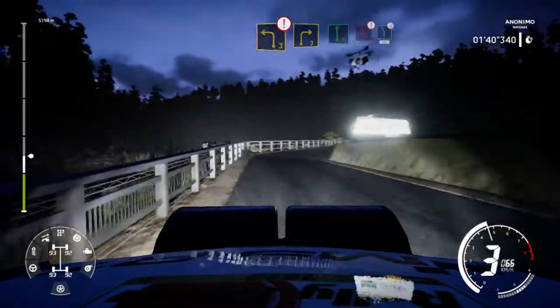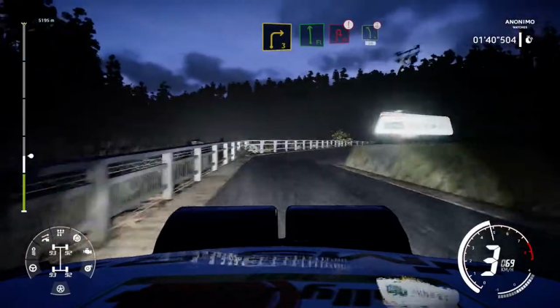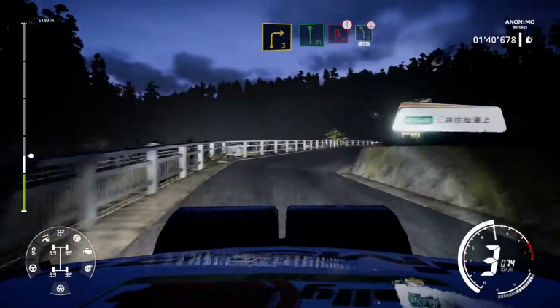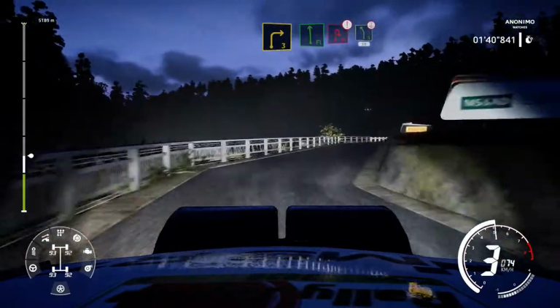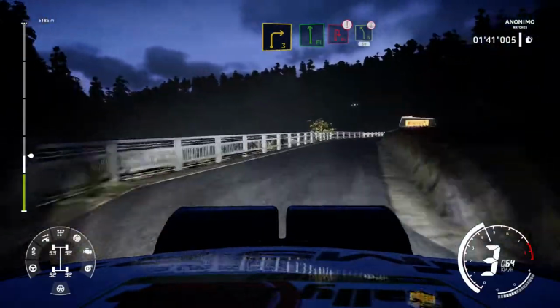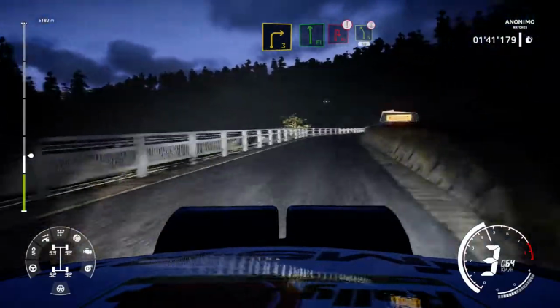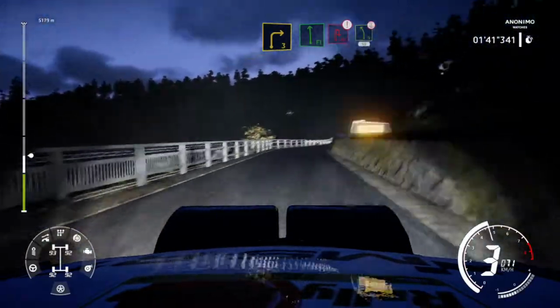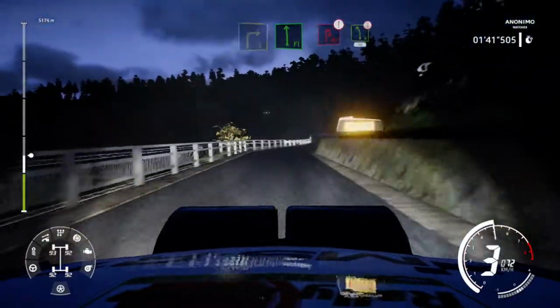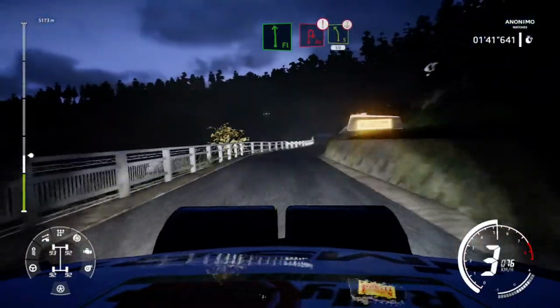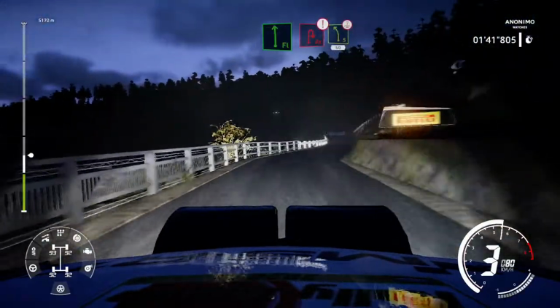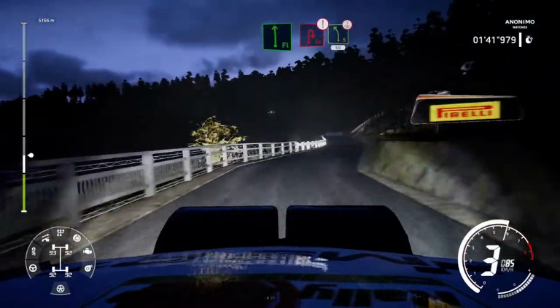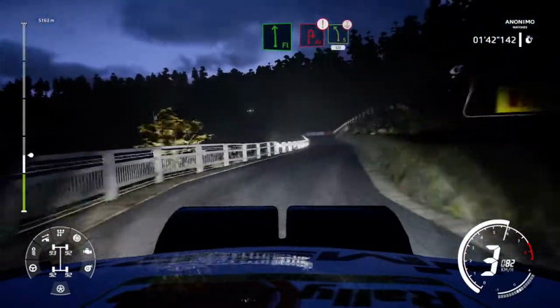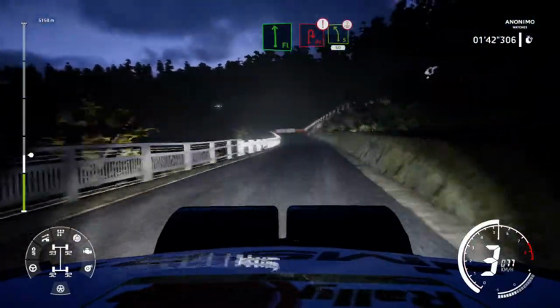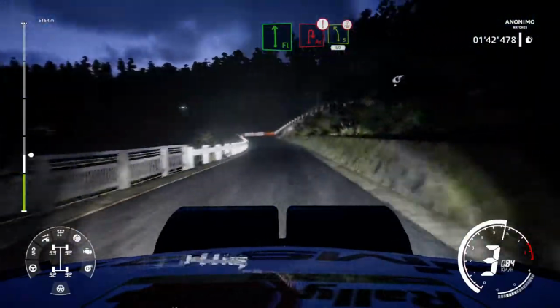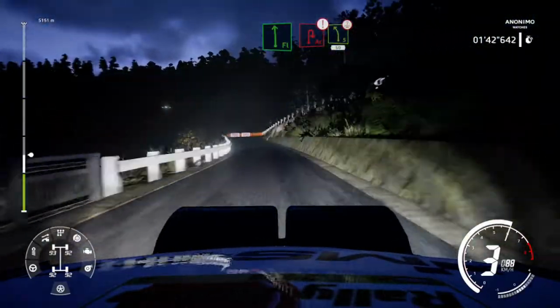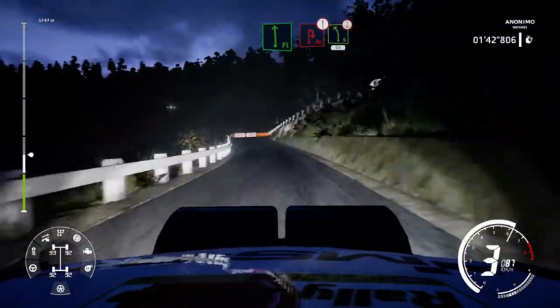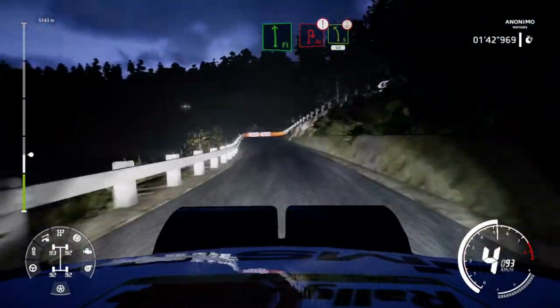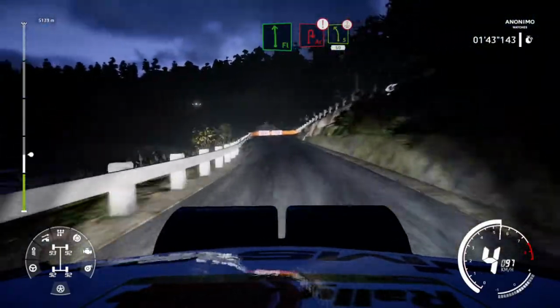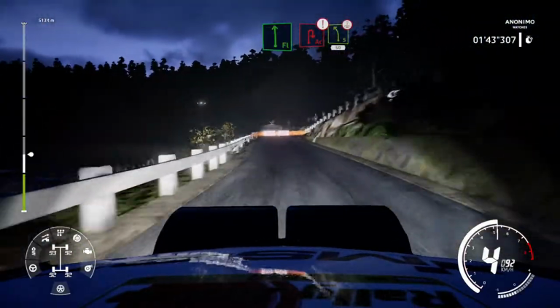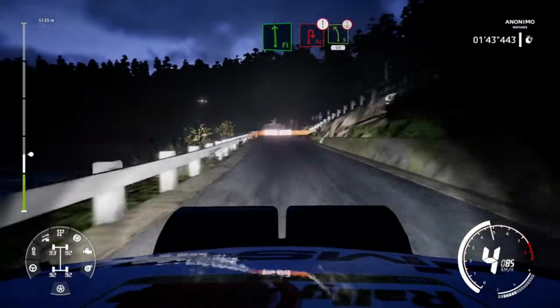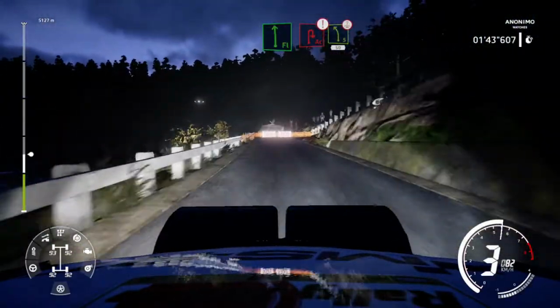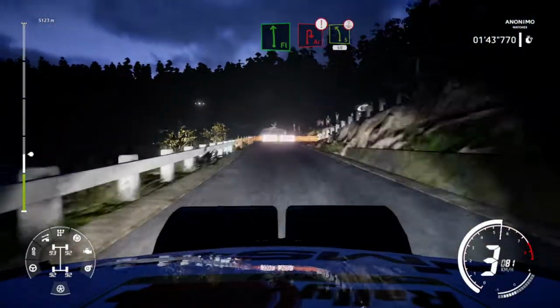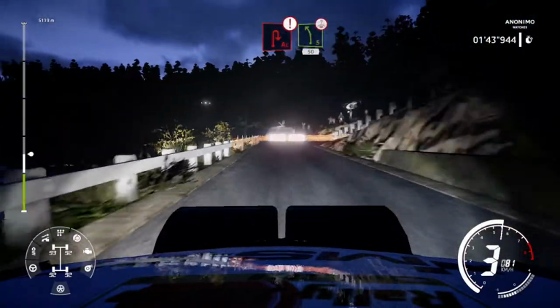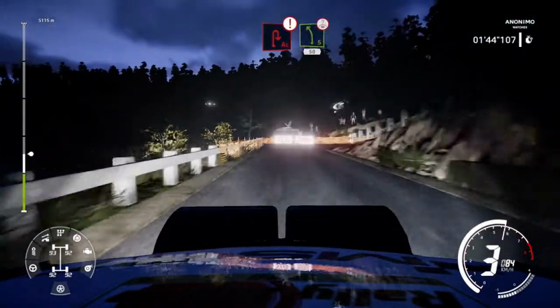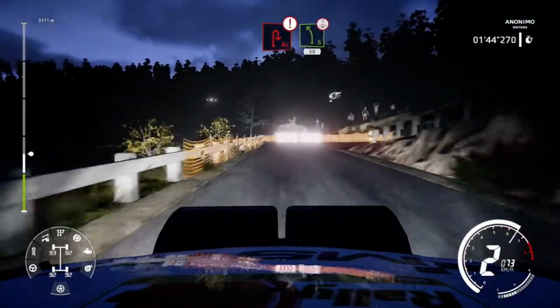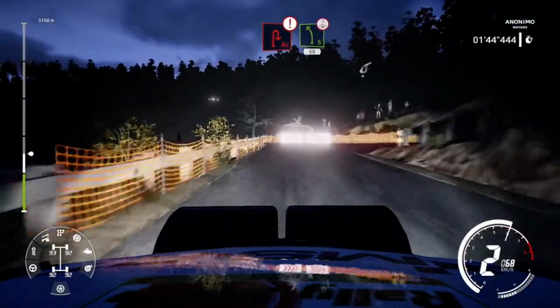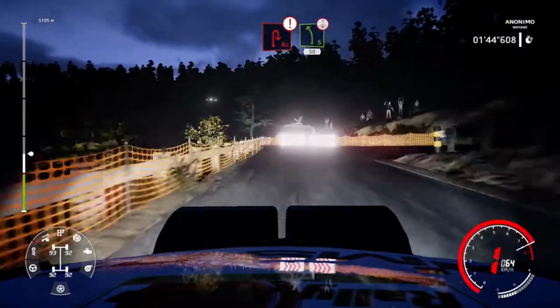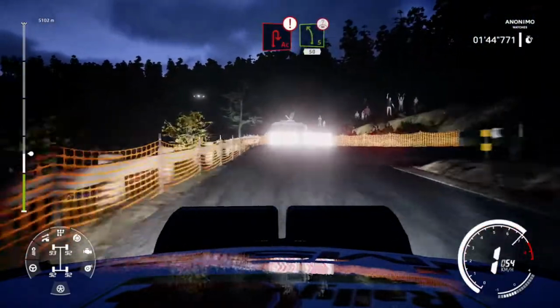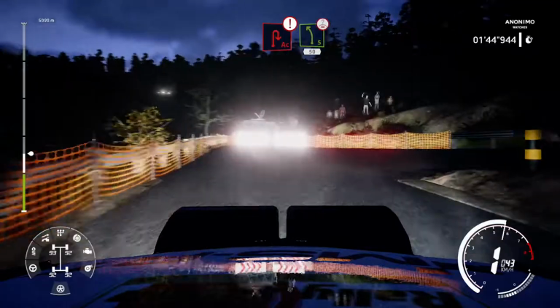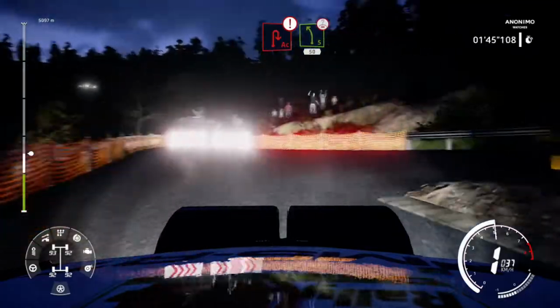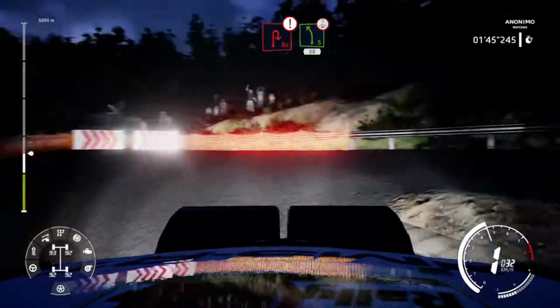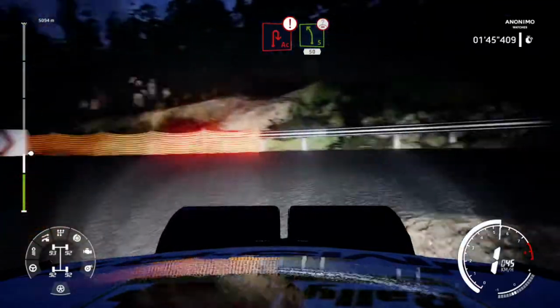And flat left, into caution, brake. Acute hairpin right, into left 5, over crest, 50.